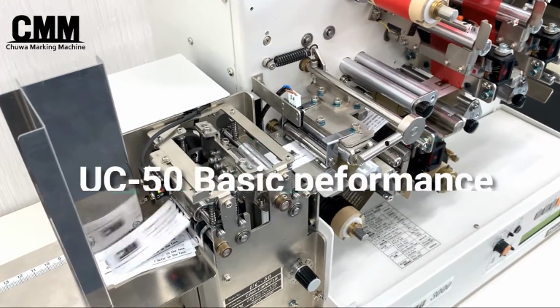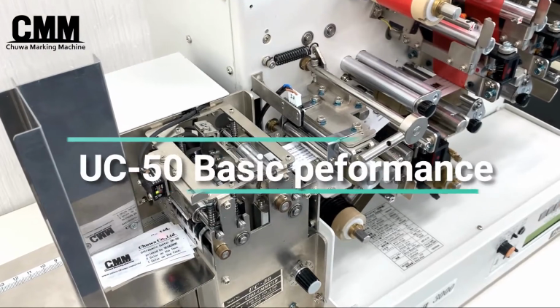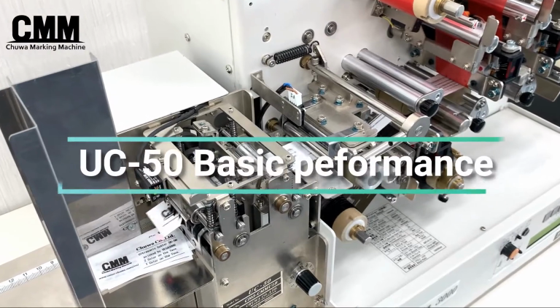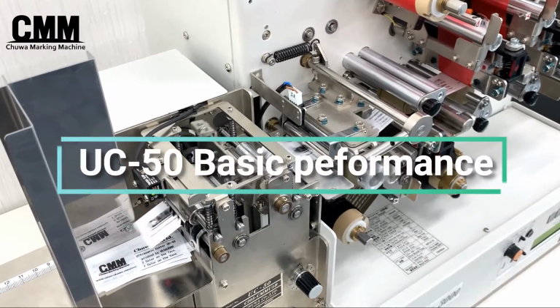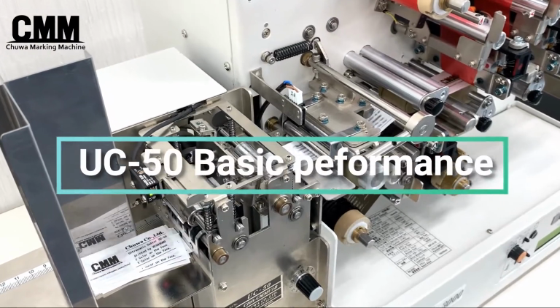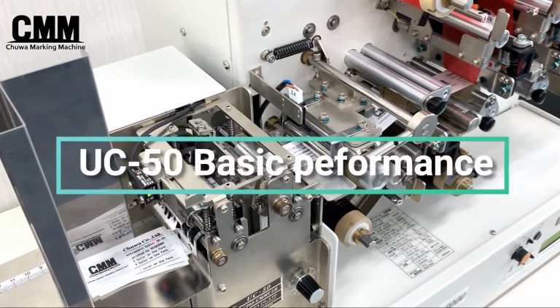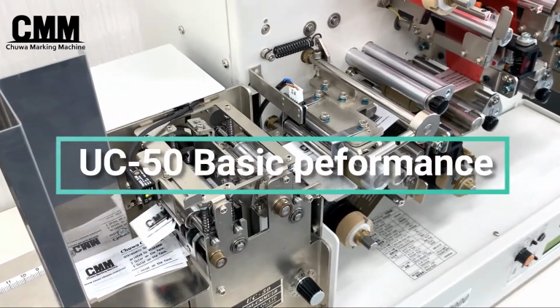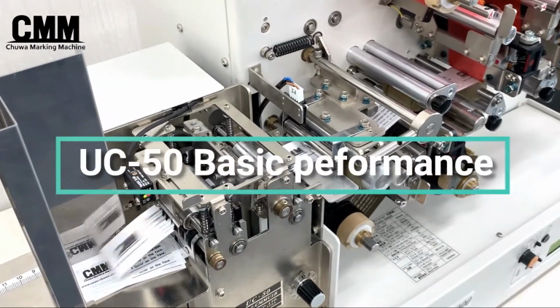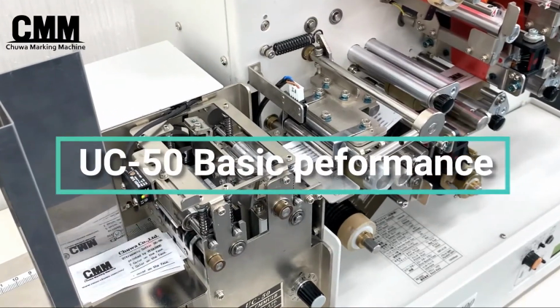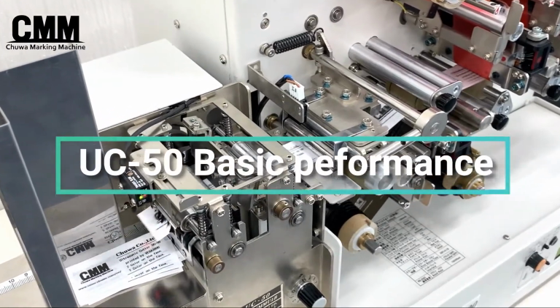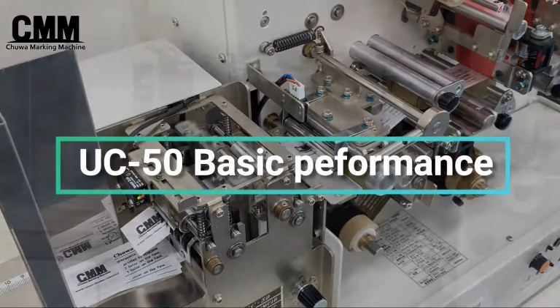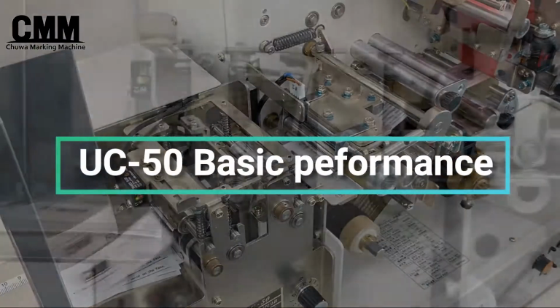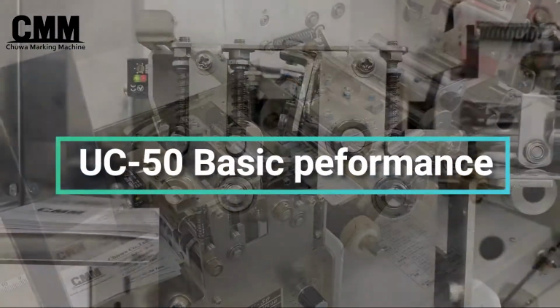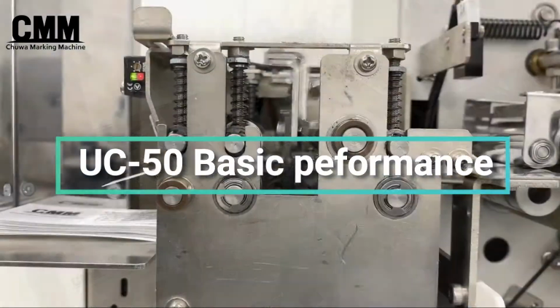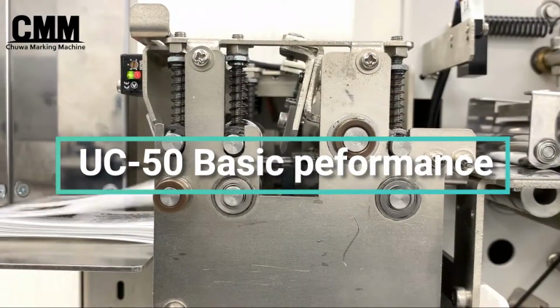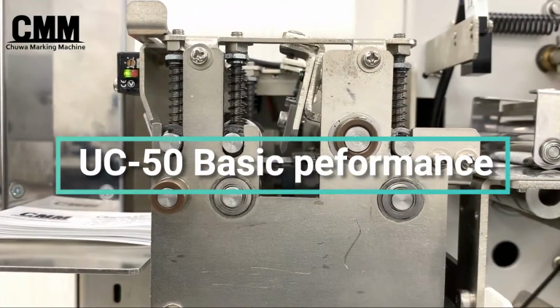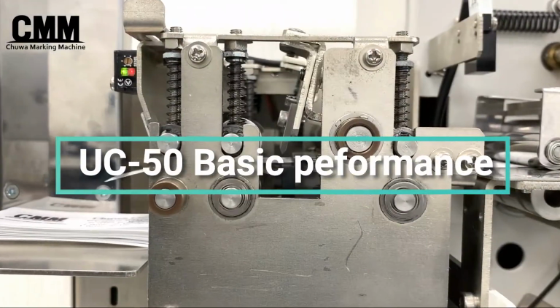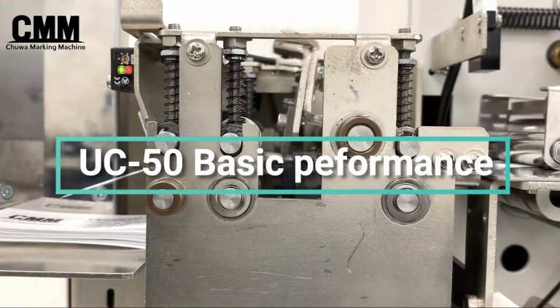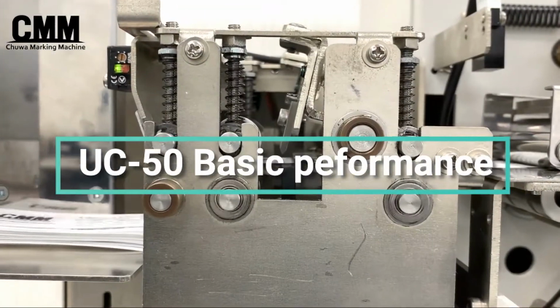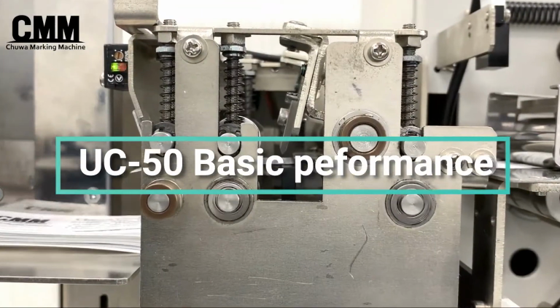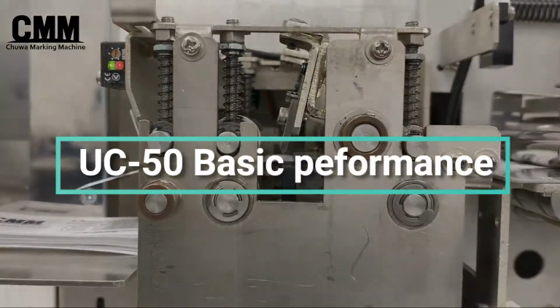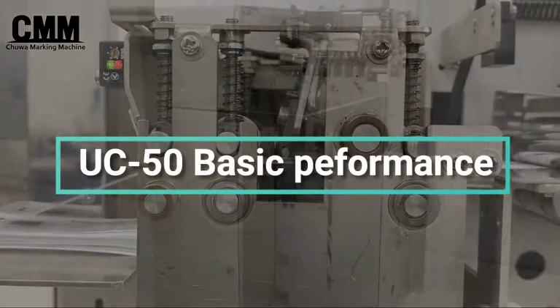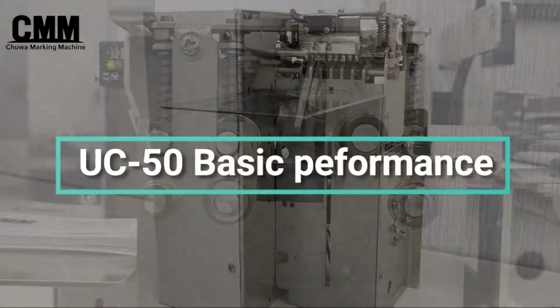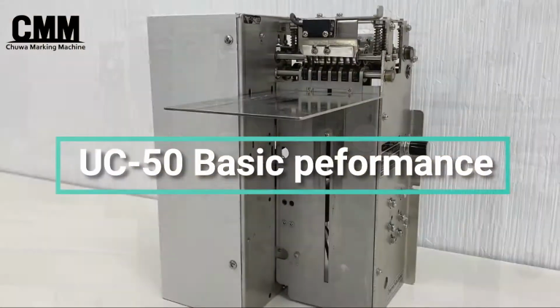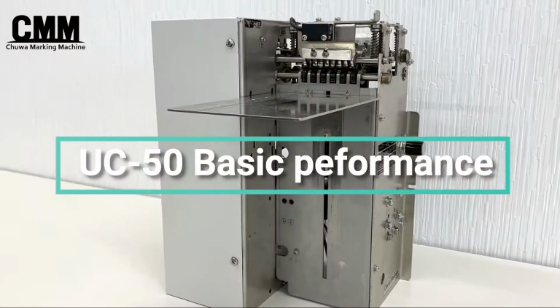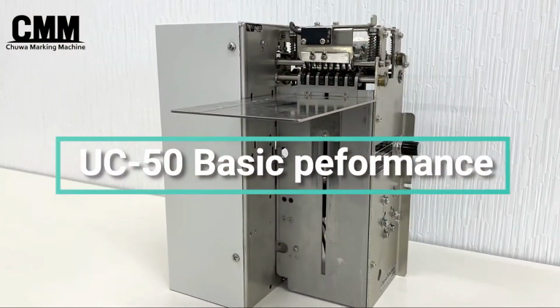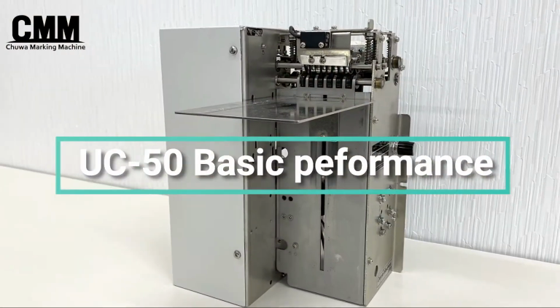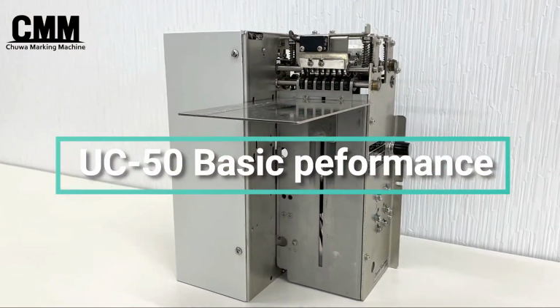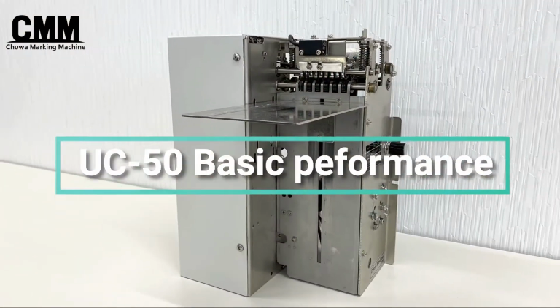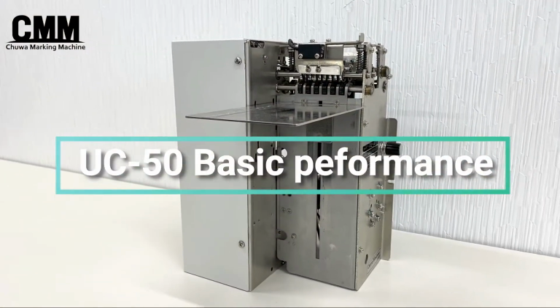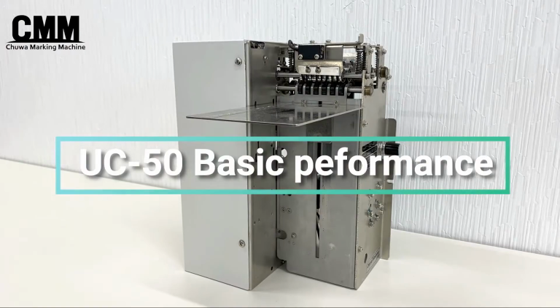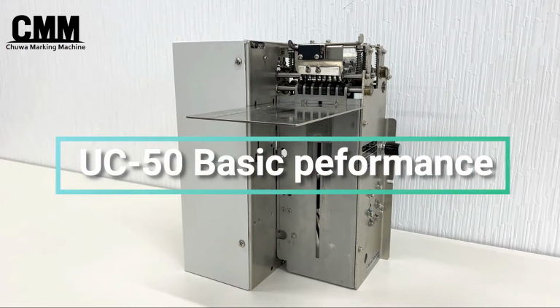Ultrasonic Cutter UC50 for Care Label Printer. Introduce the basic performance.